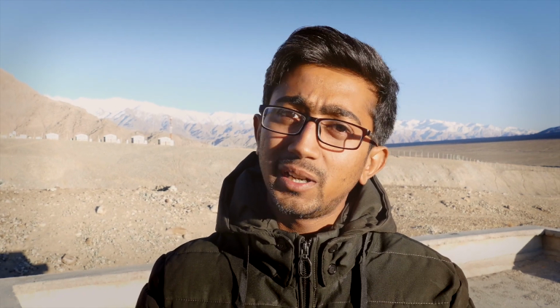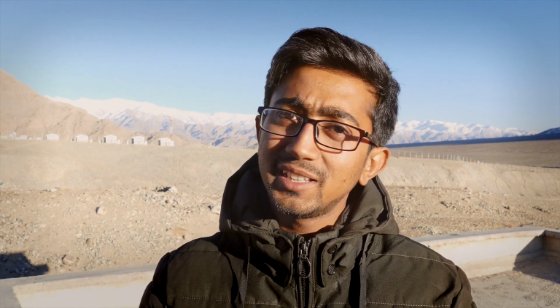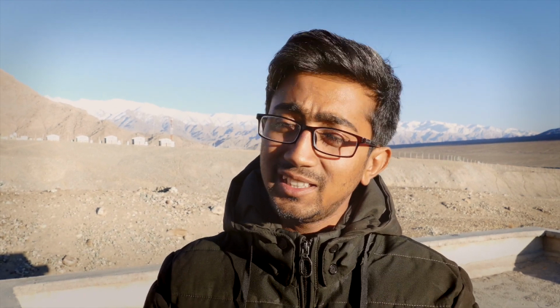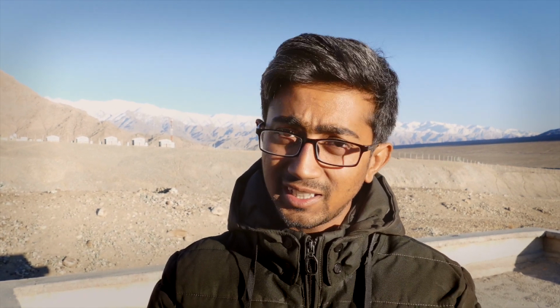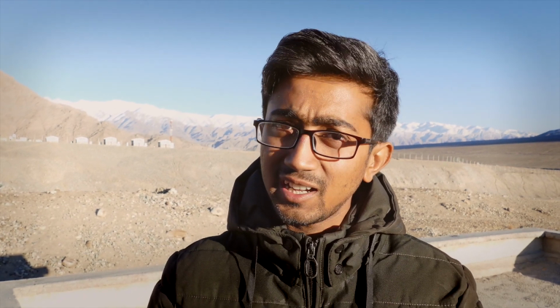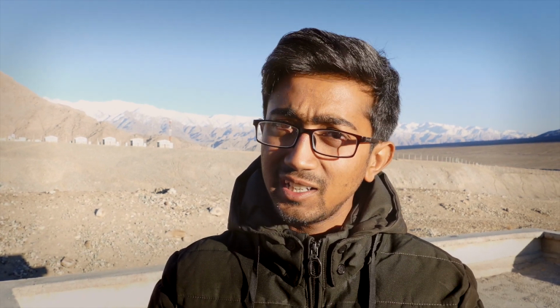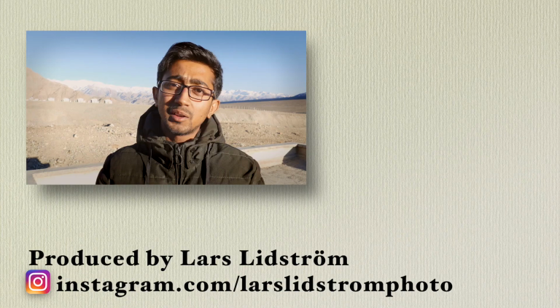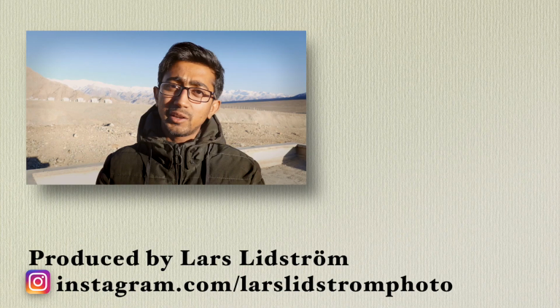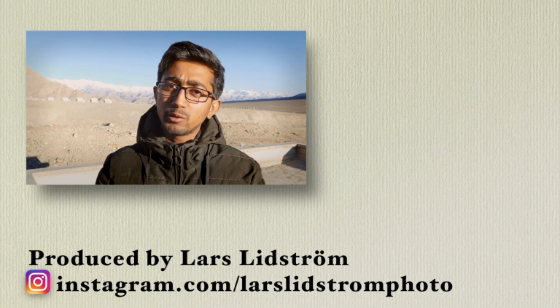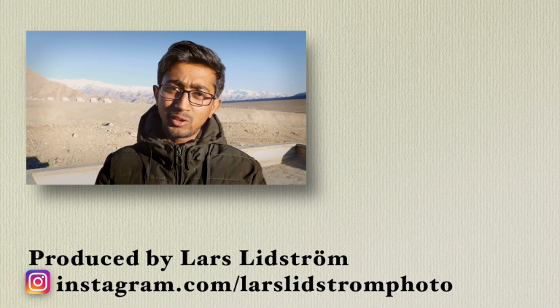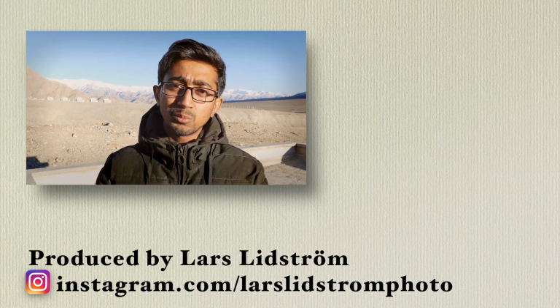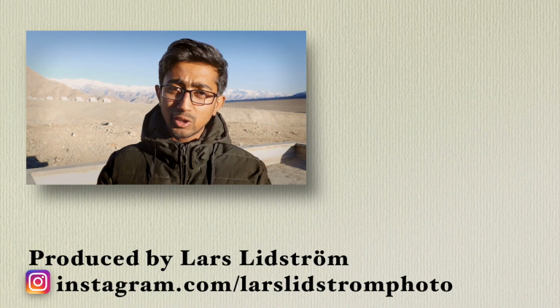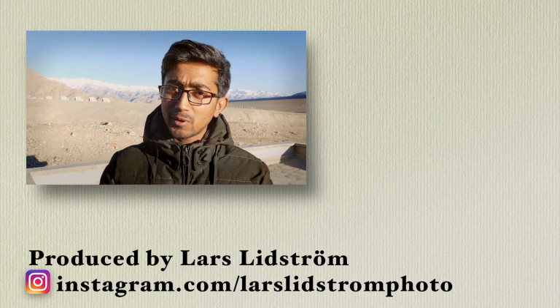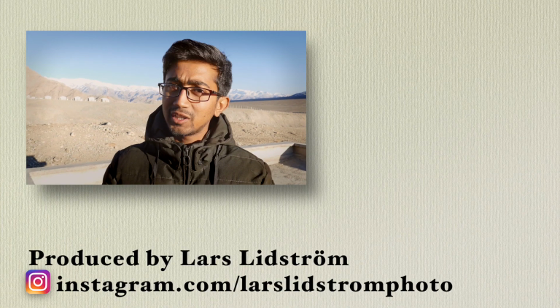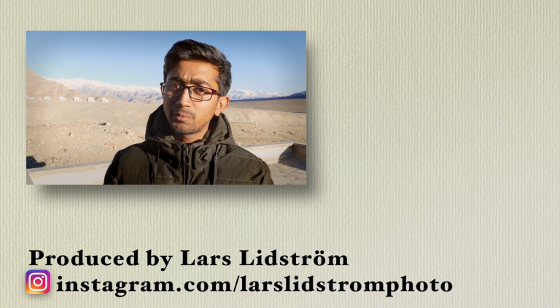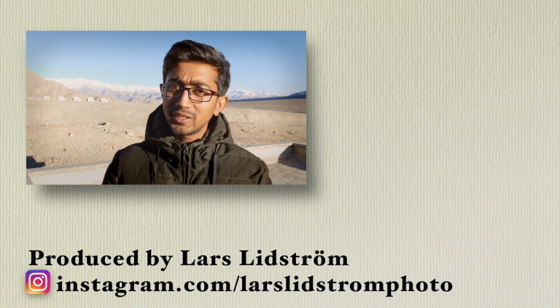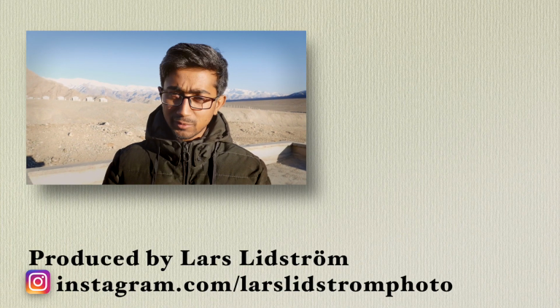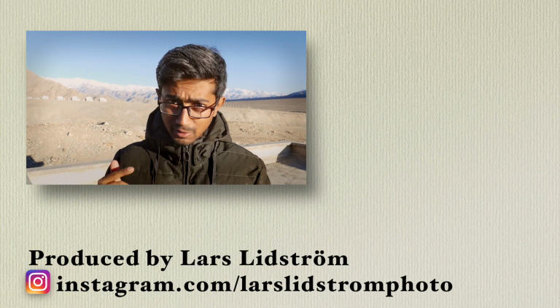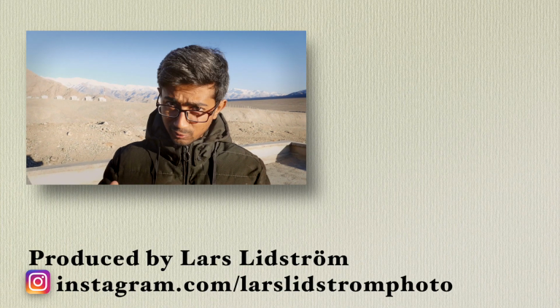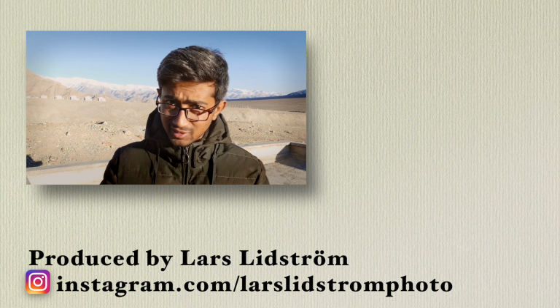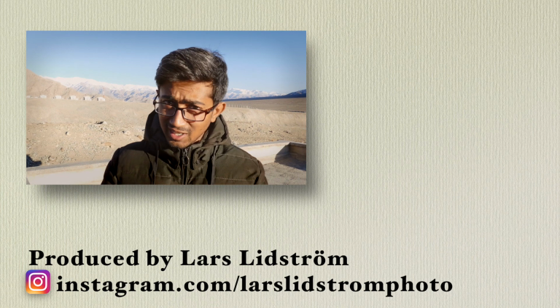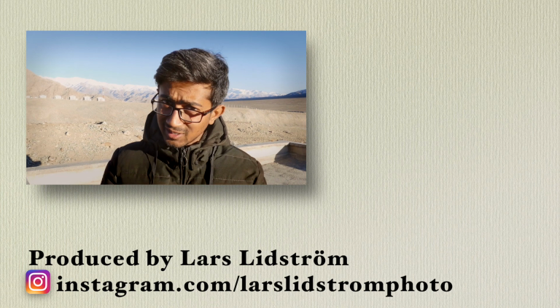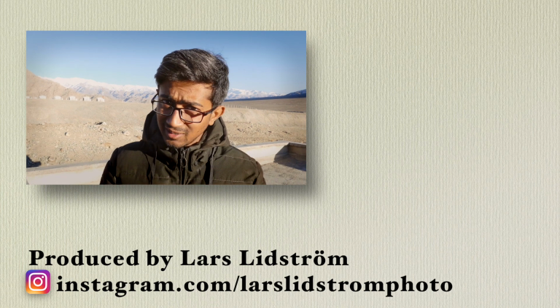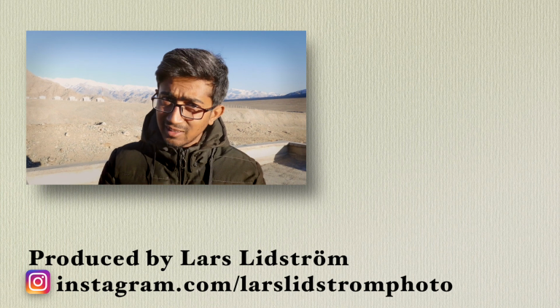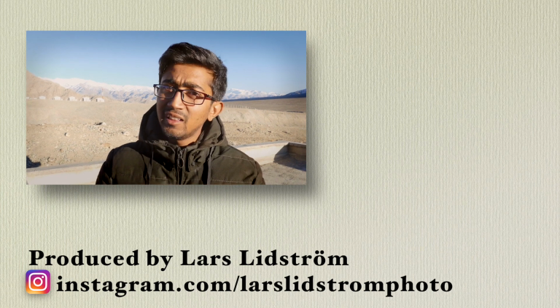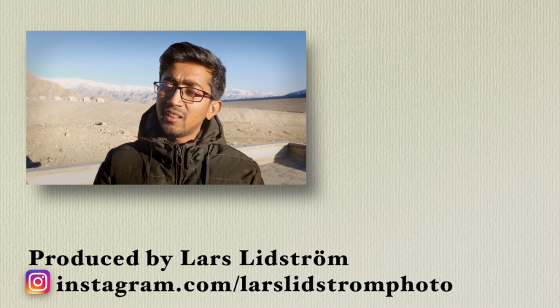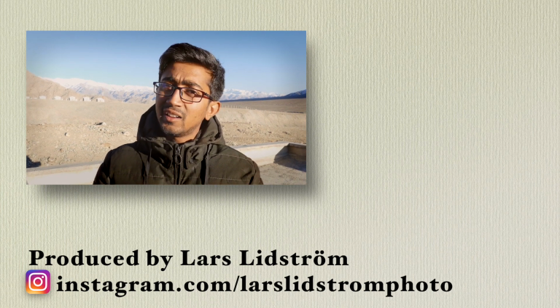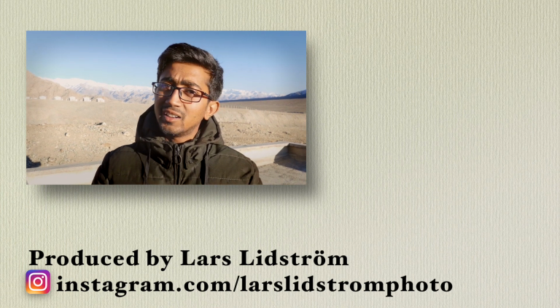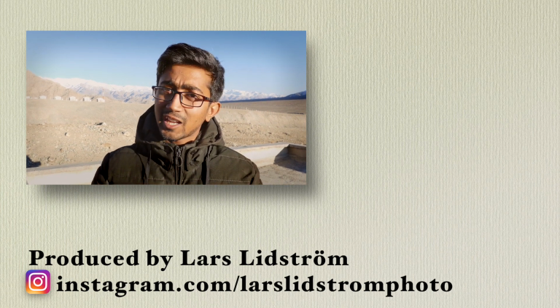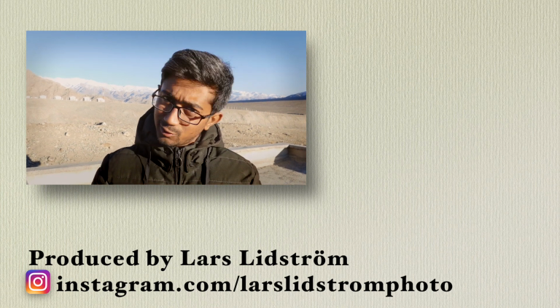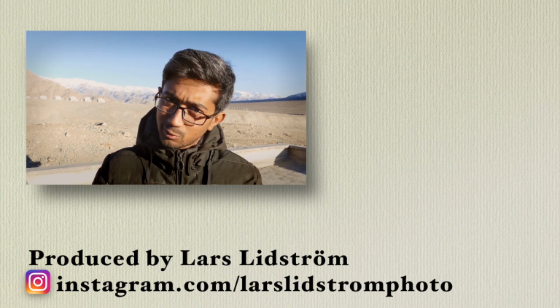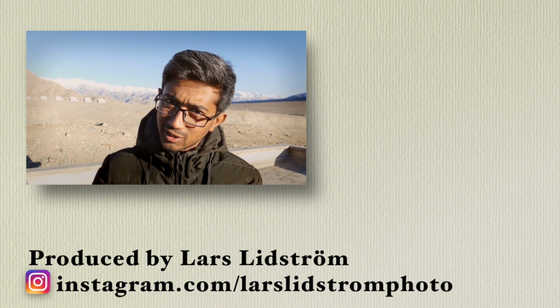That's a brief take on passive solar buildings in Ladakh. If you want to know more about Ladakh, please subscribe to this channel. Thank you for watching.